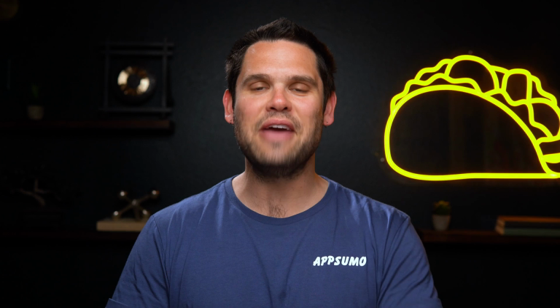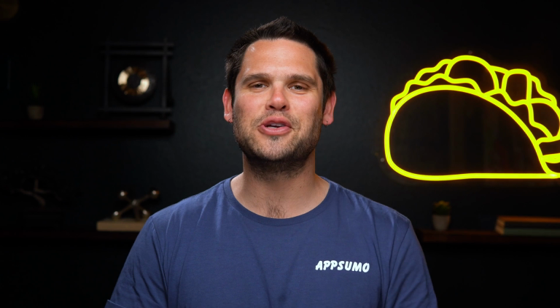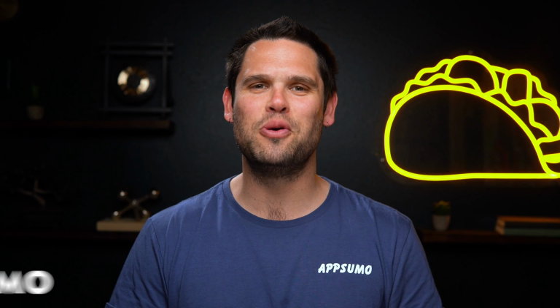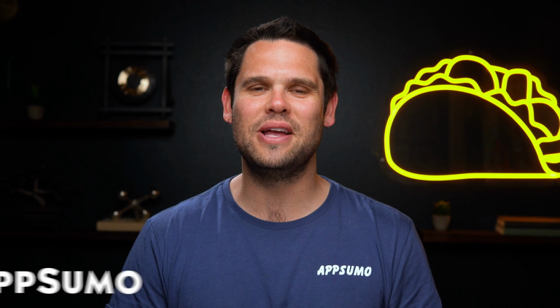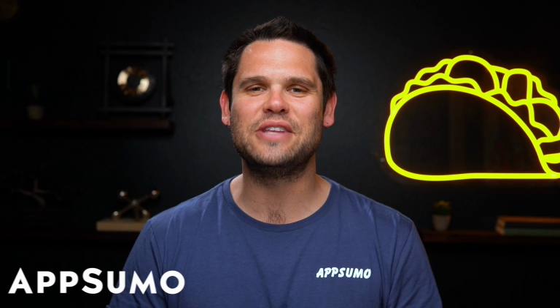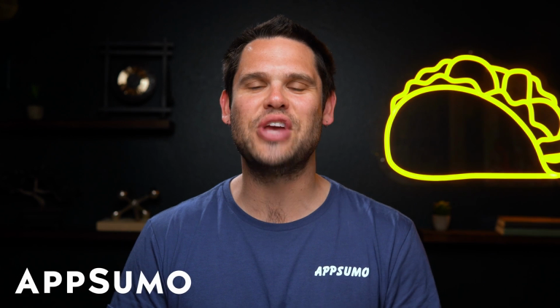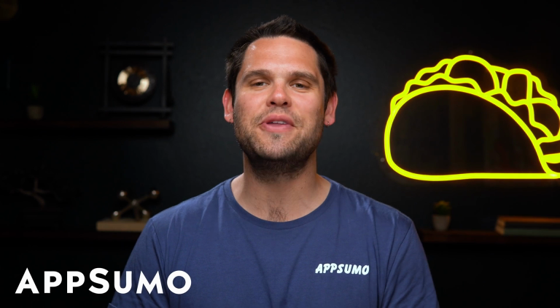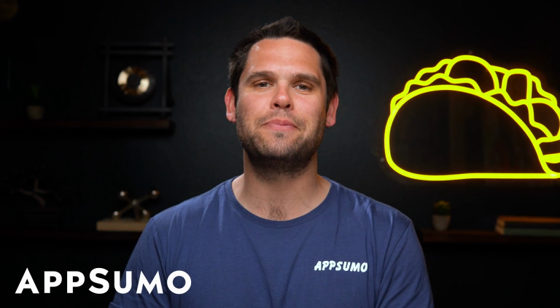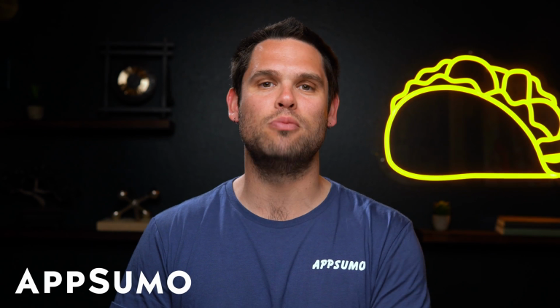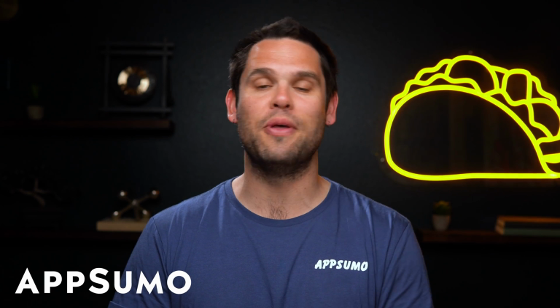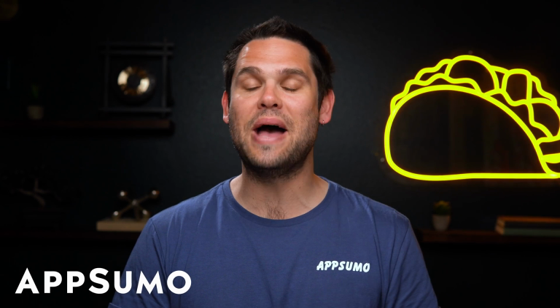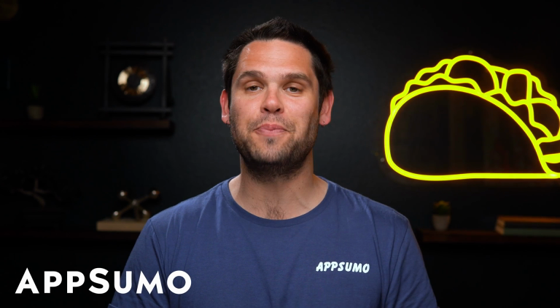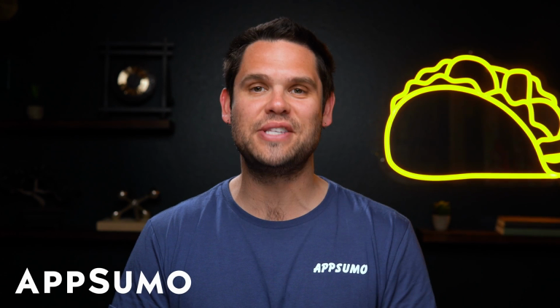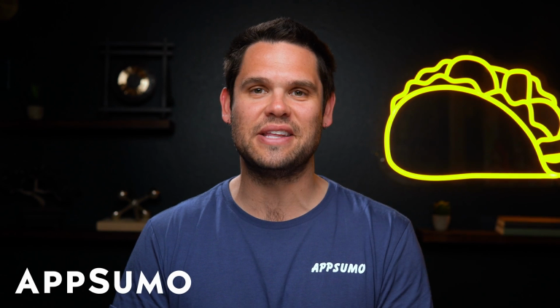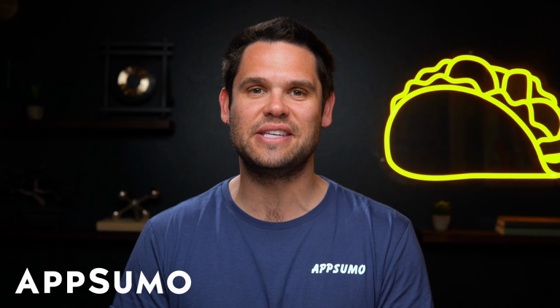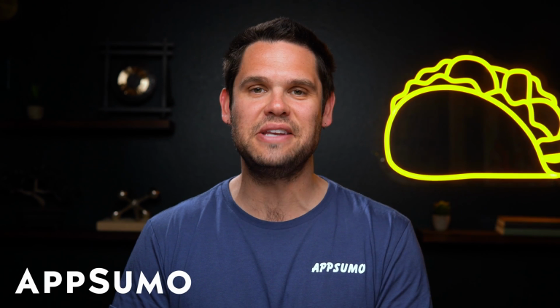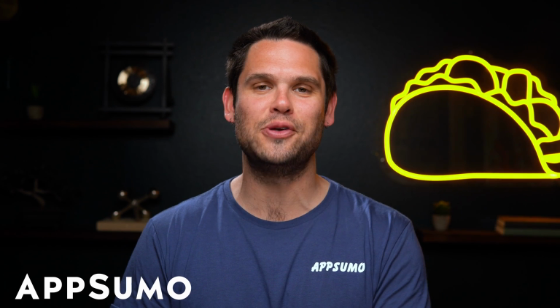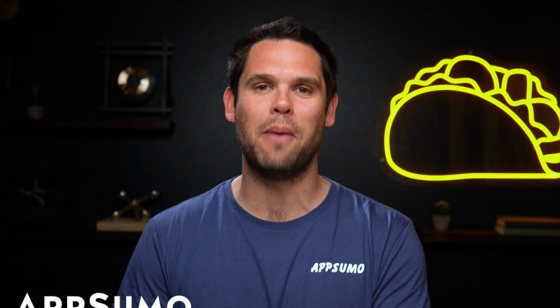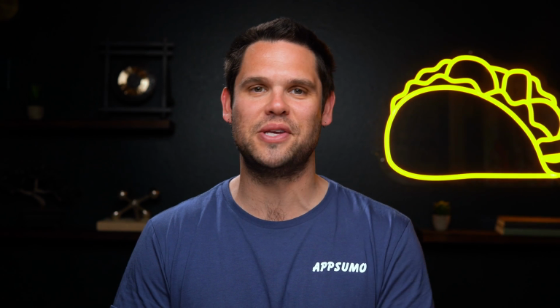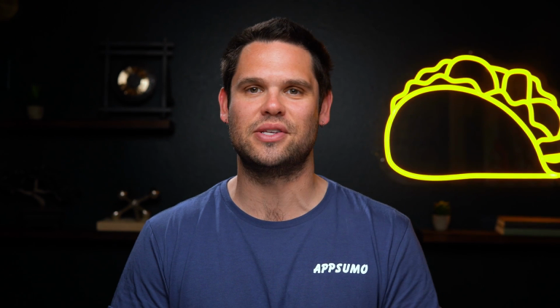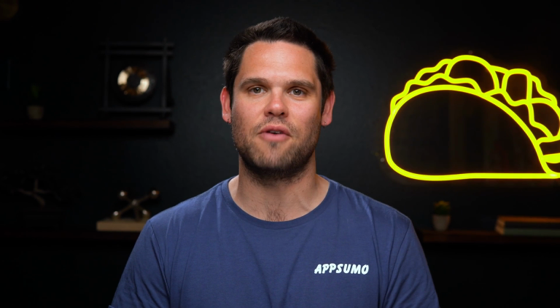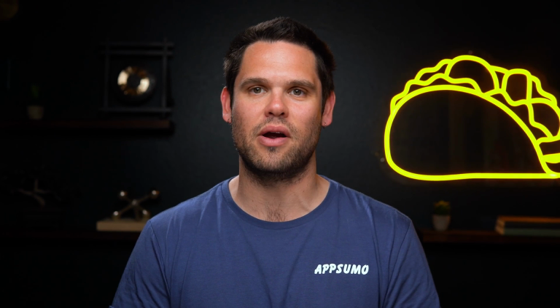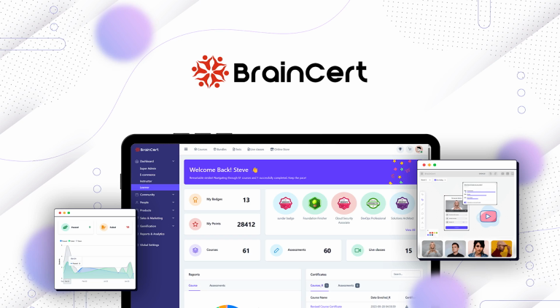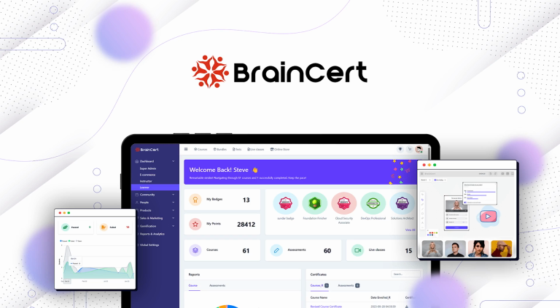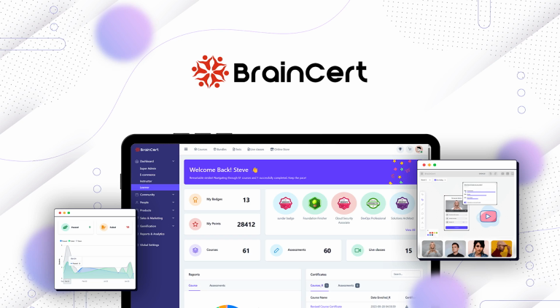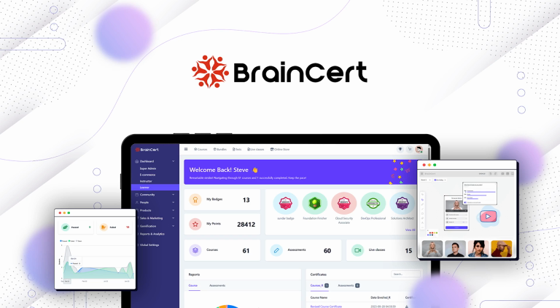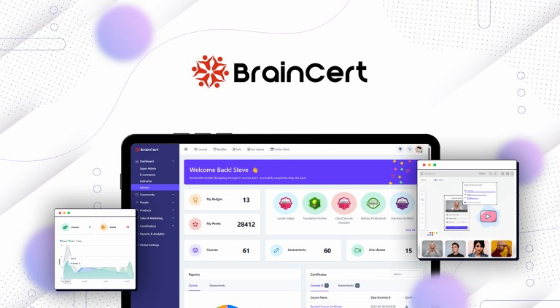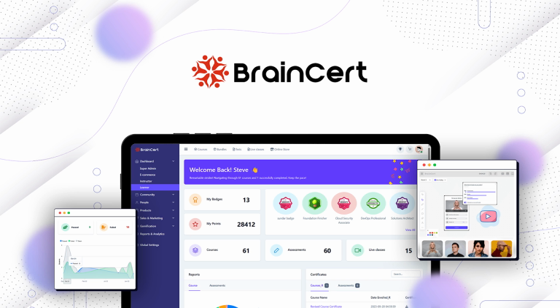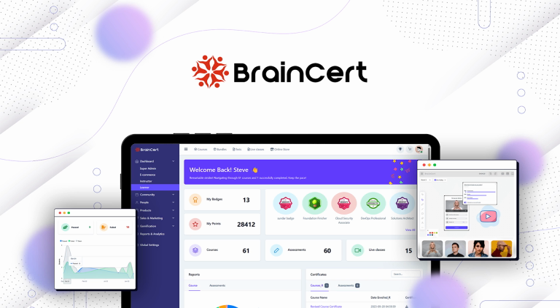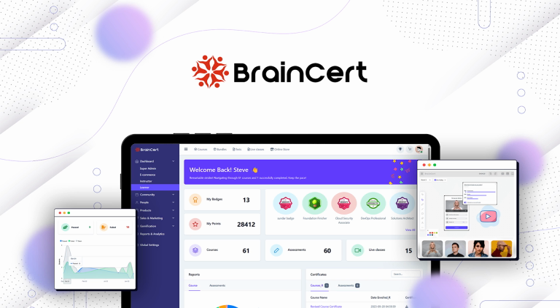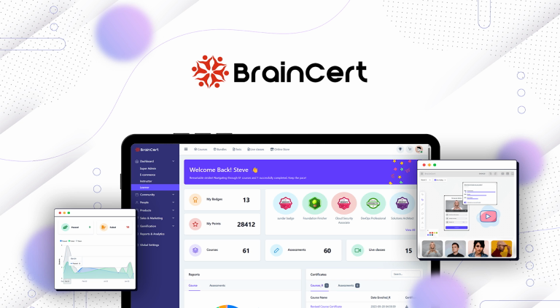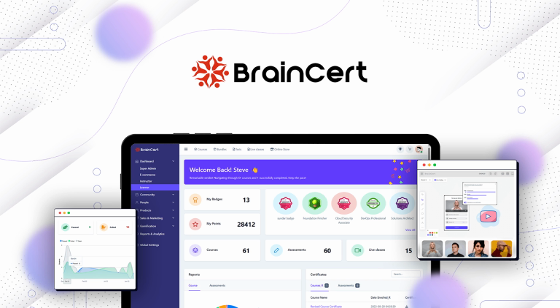Hey there, Sumo-lings. It's Jay with AppSumo, the best place to get insane deals on business software. Today, we're diving into all things BrainCert.